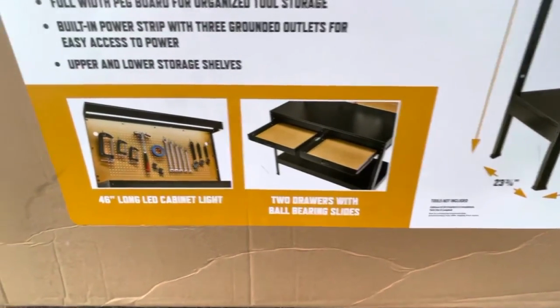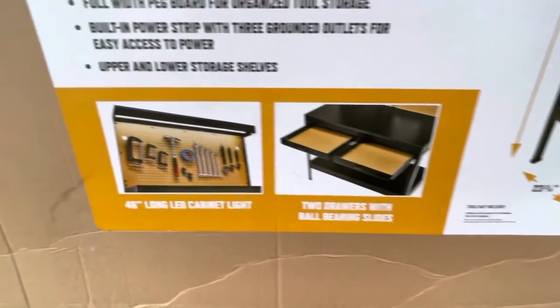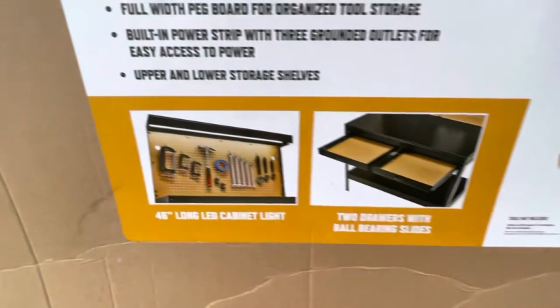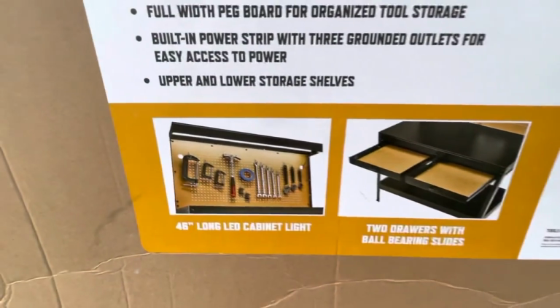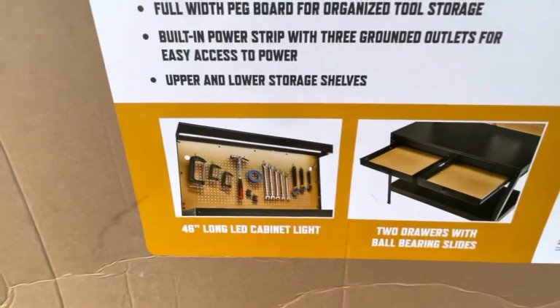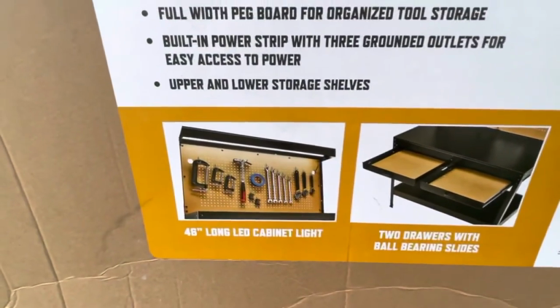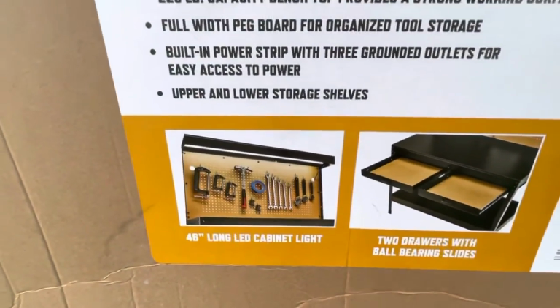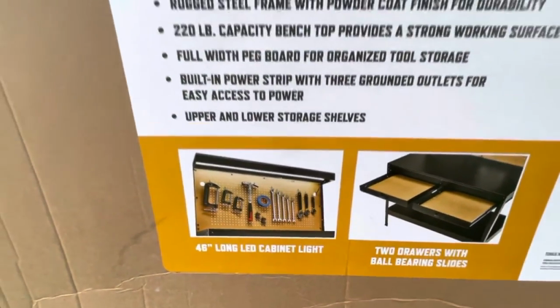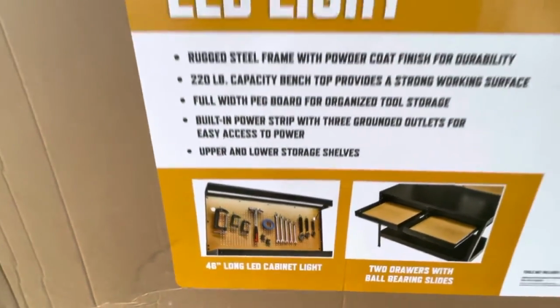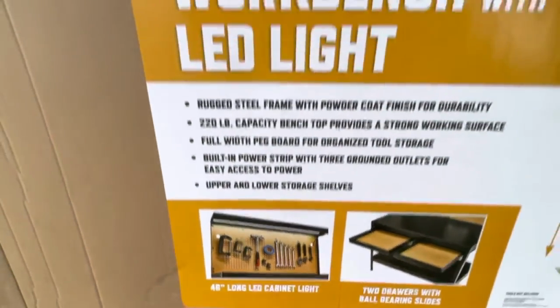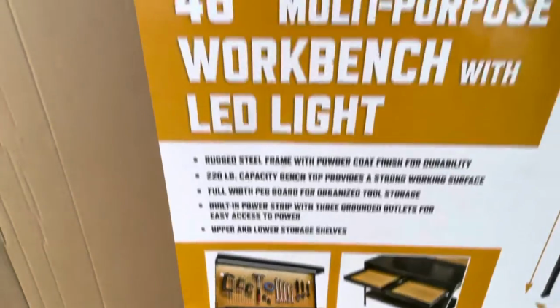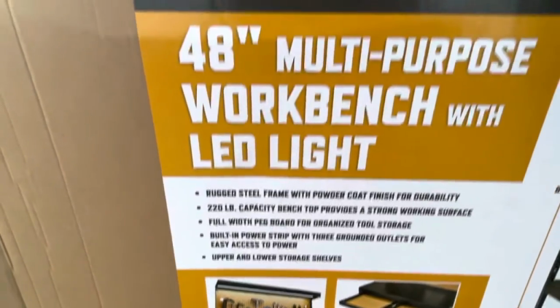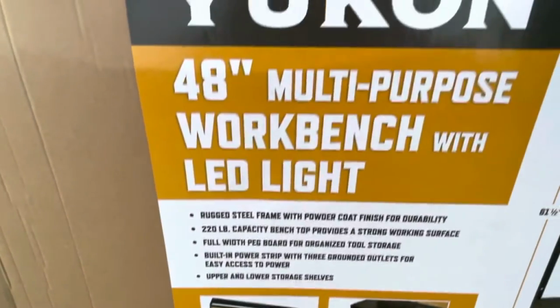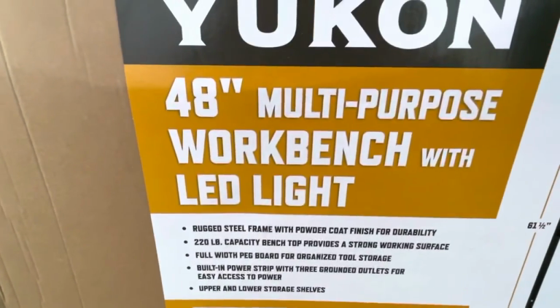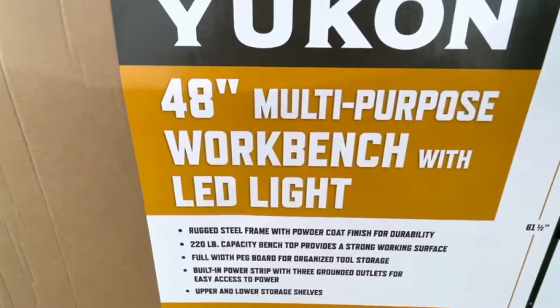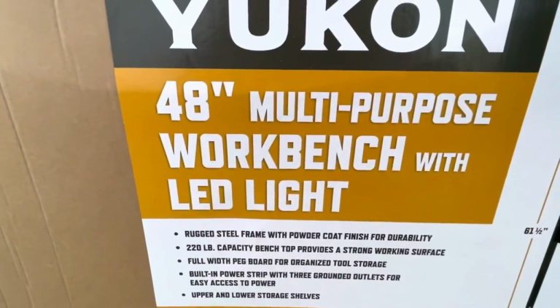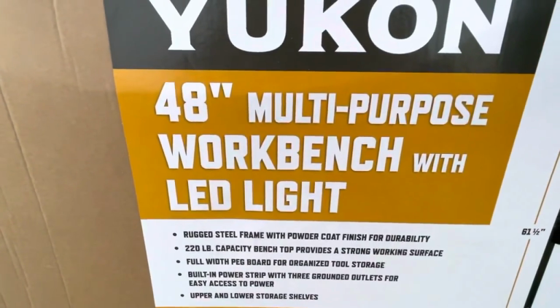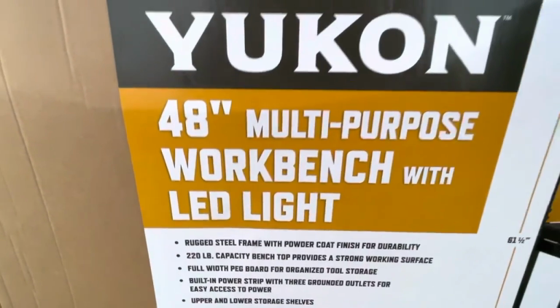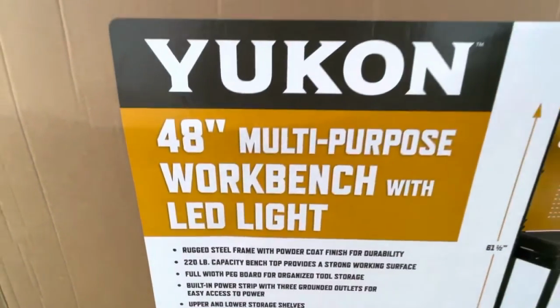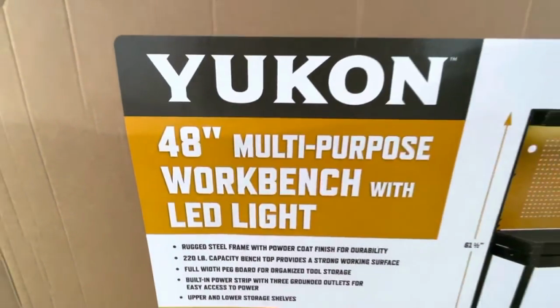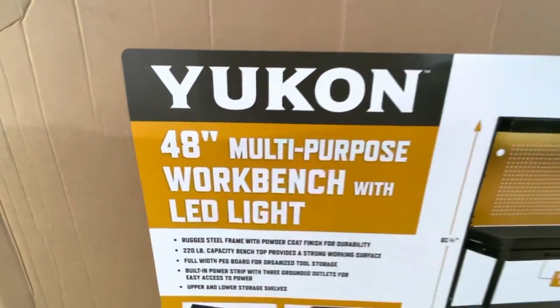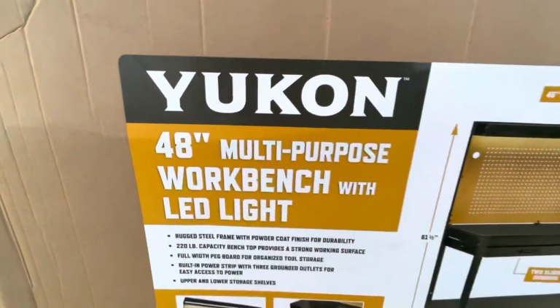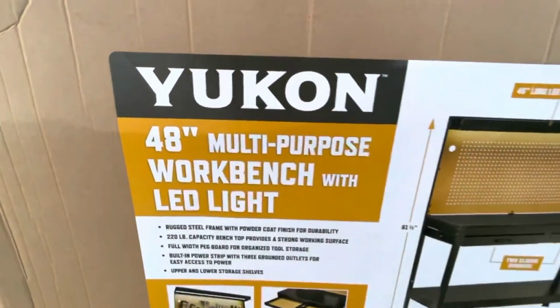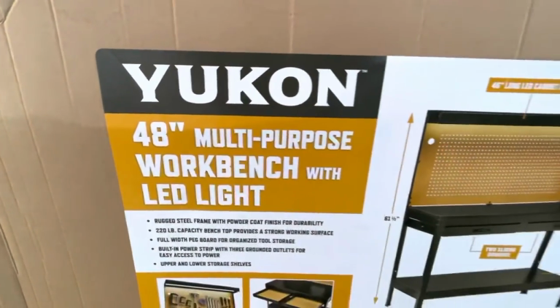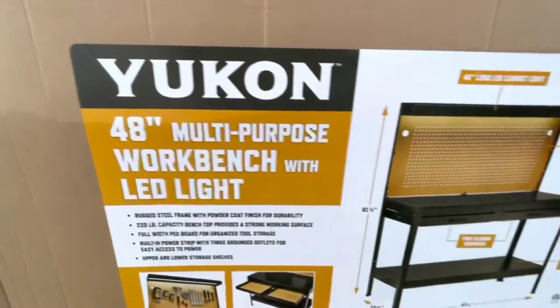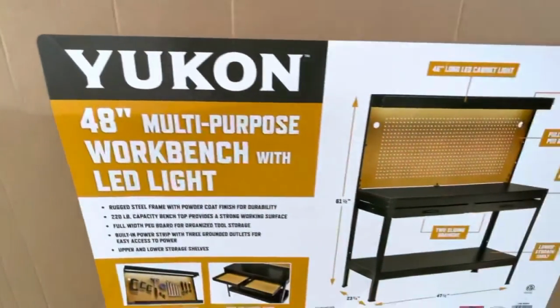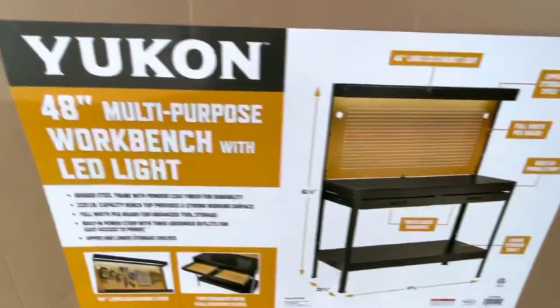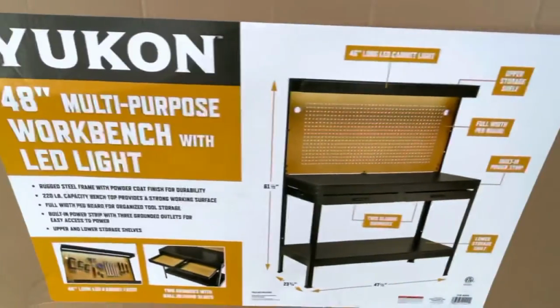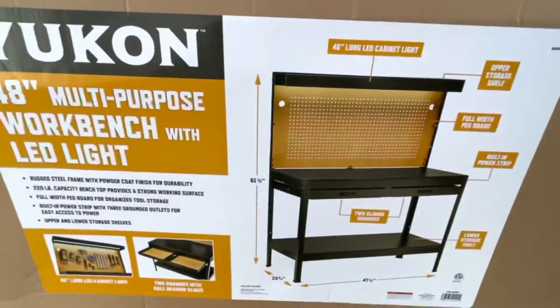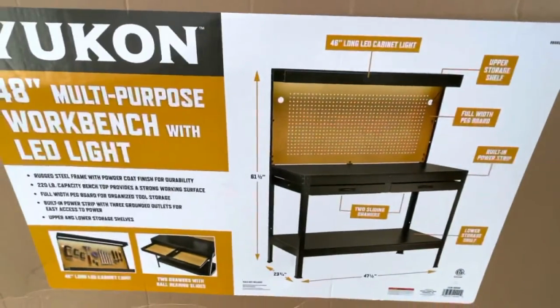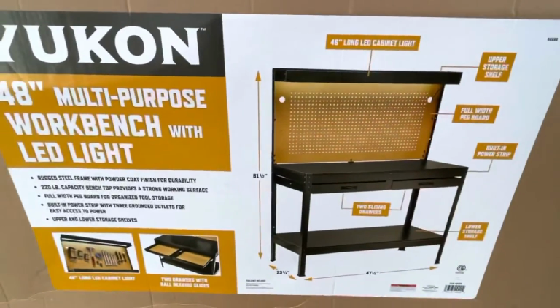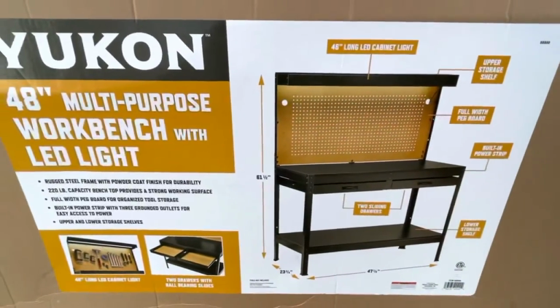I like the black finish on it. It also has a built-in light, which is cool, so you guys will be able to see anything that I make.